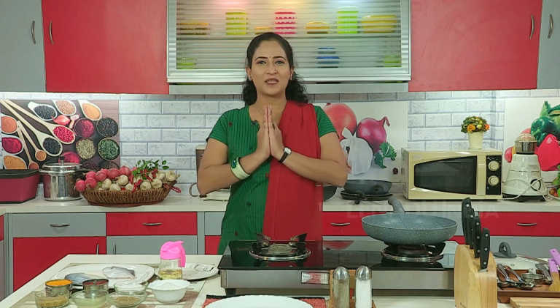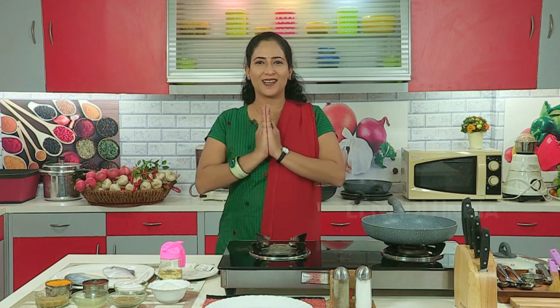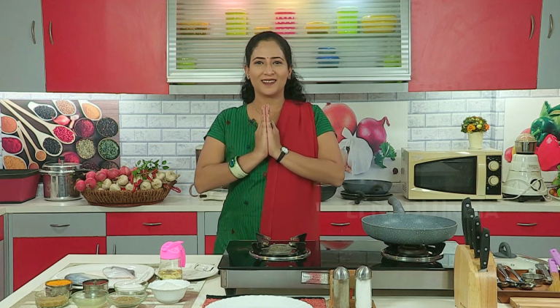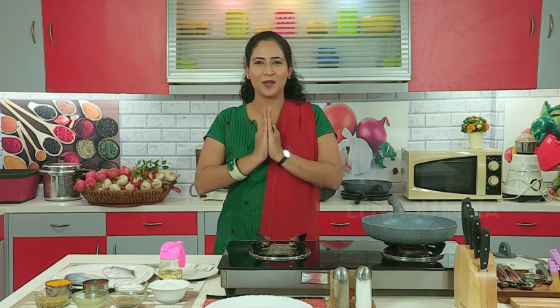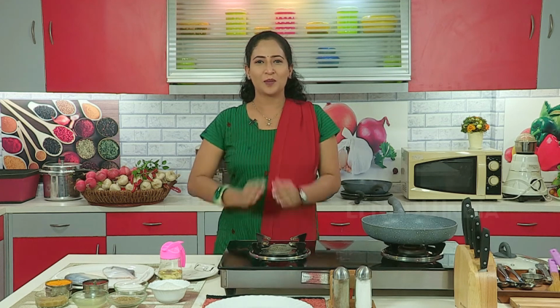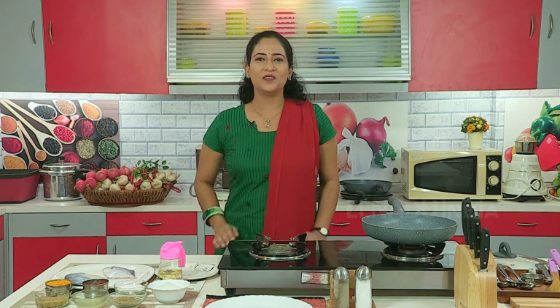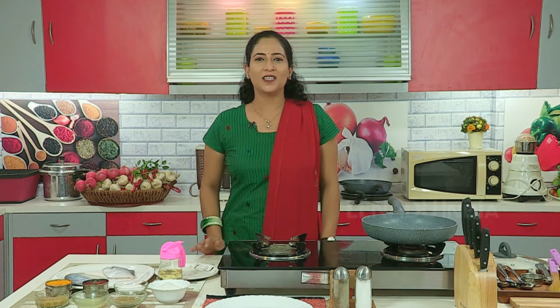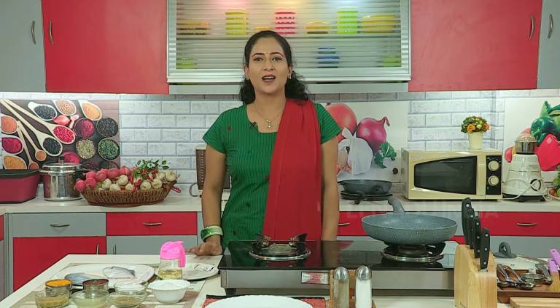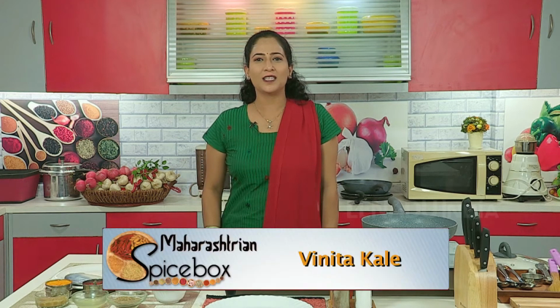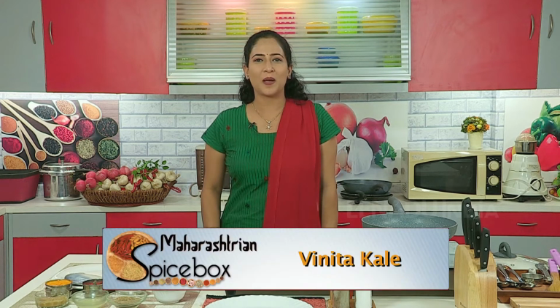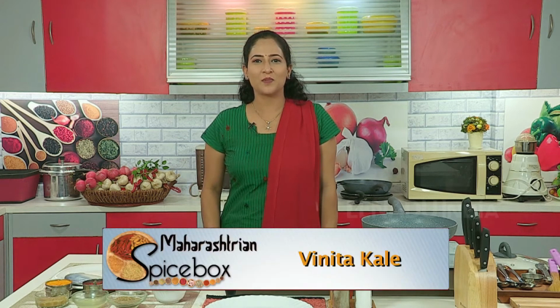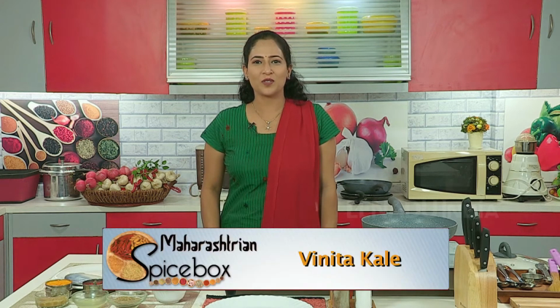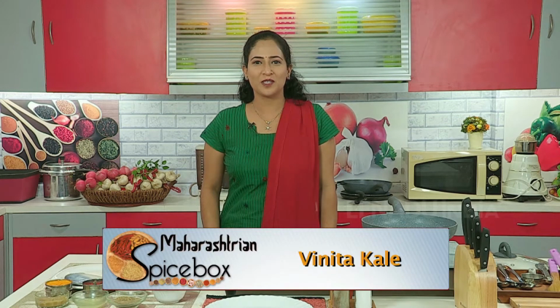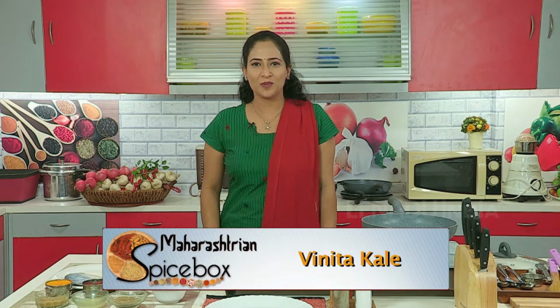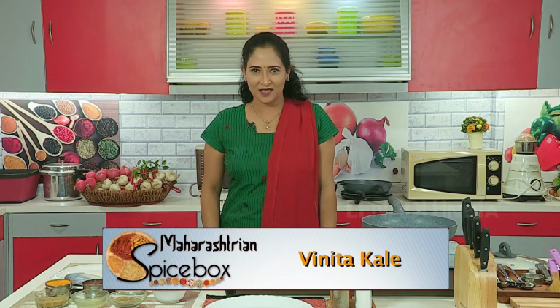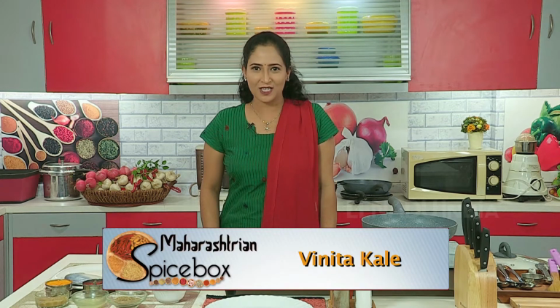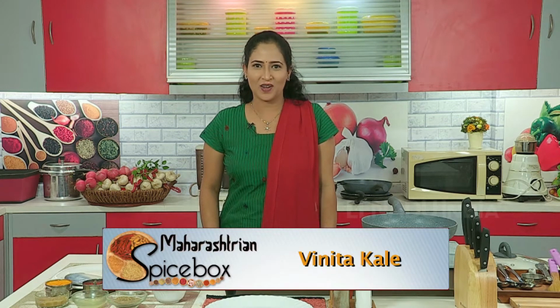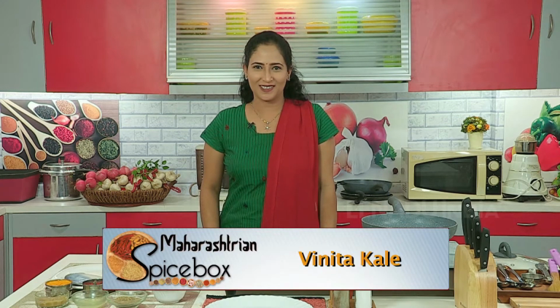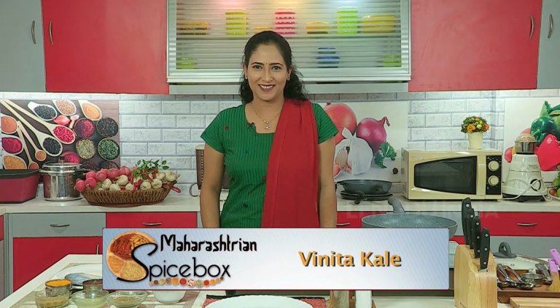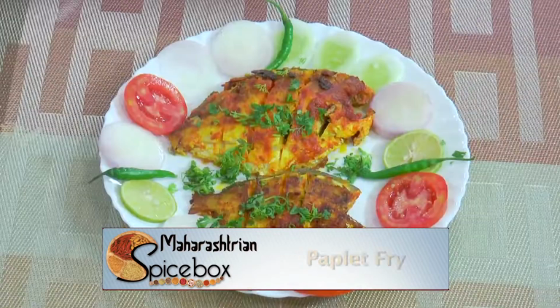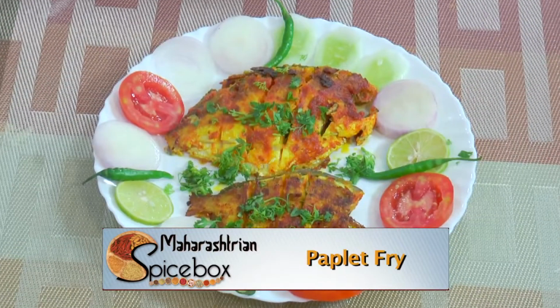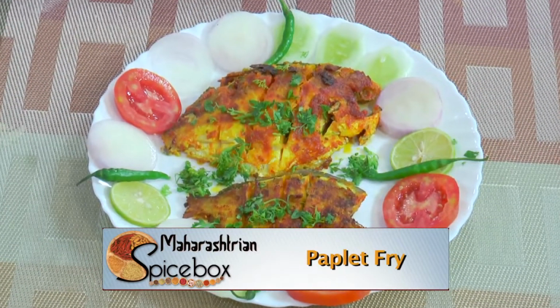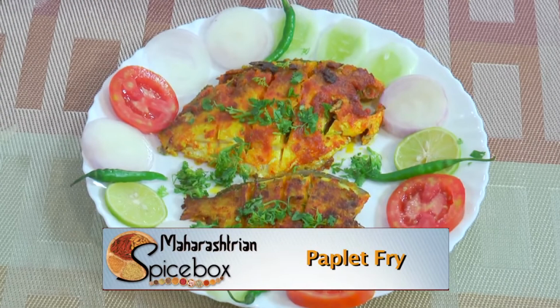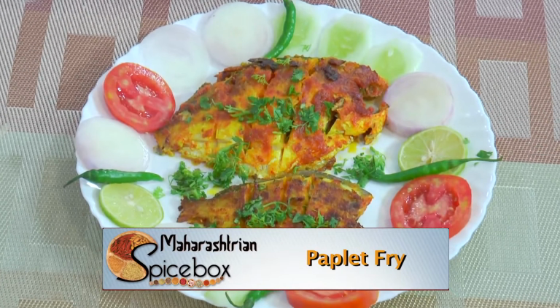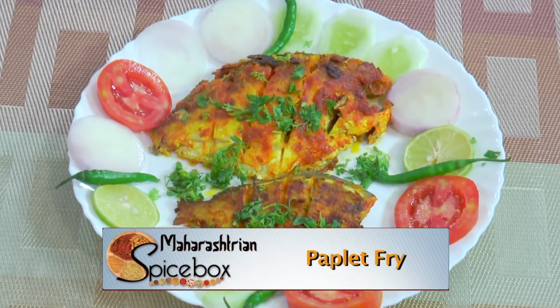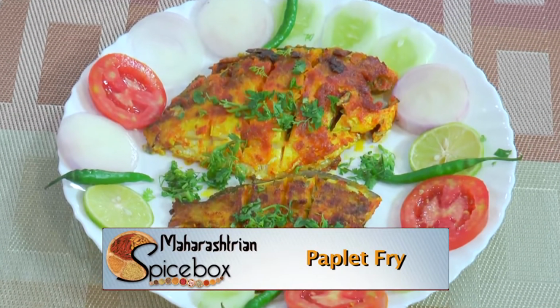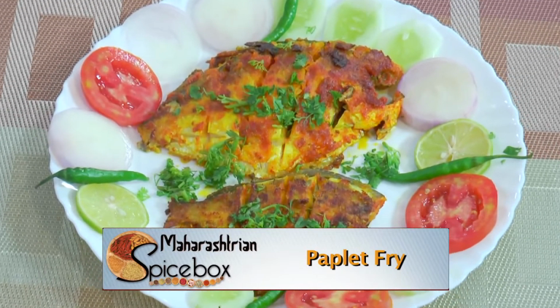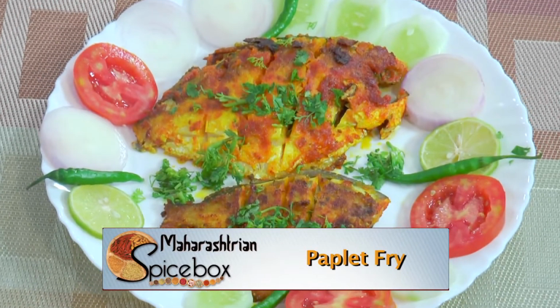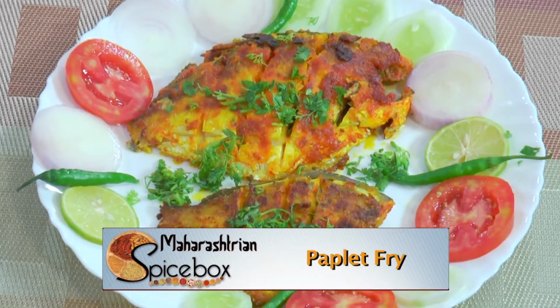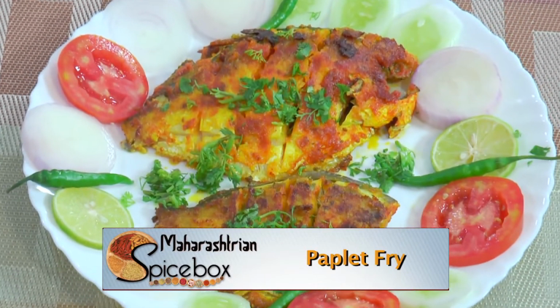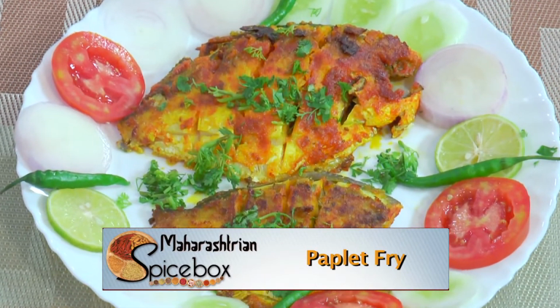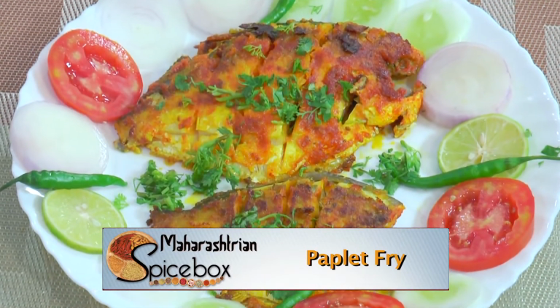Namaskar, I am Vinita Kale and welcome all of you to a spice box. Today let's see how to make pomfret fry.